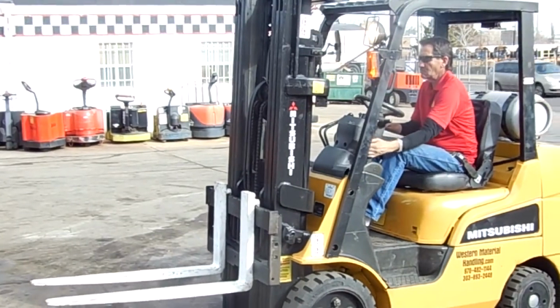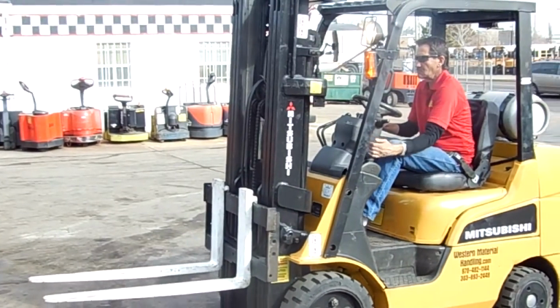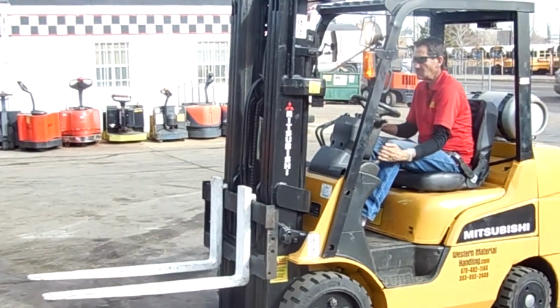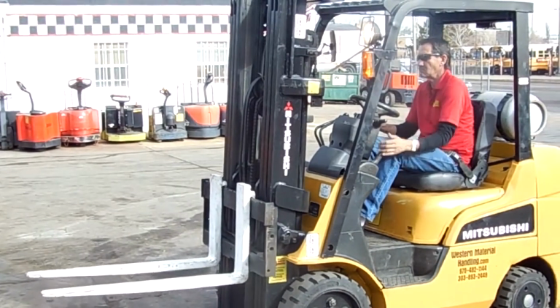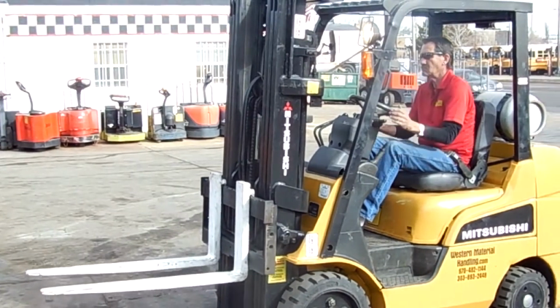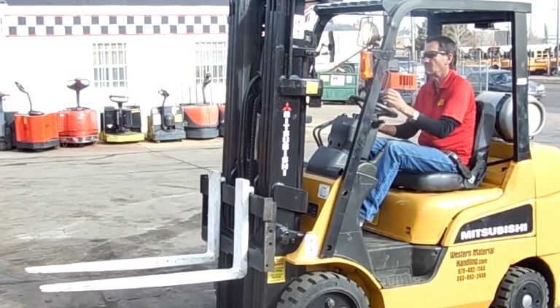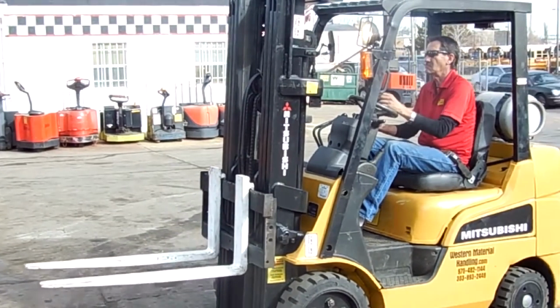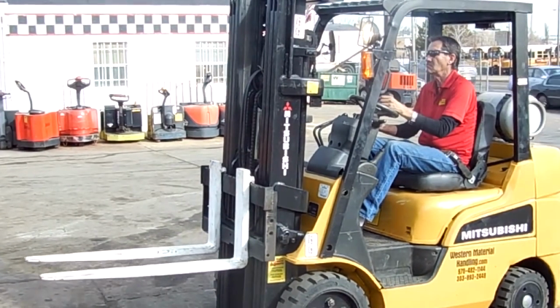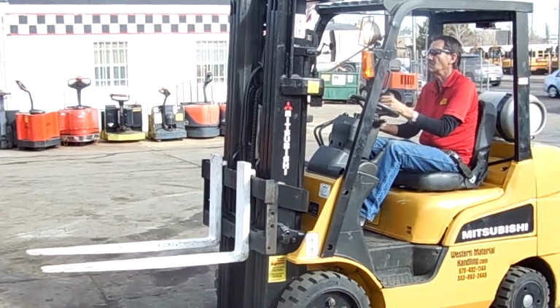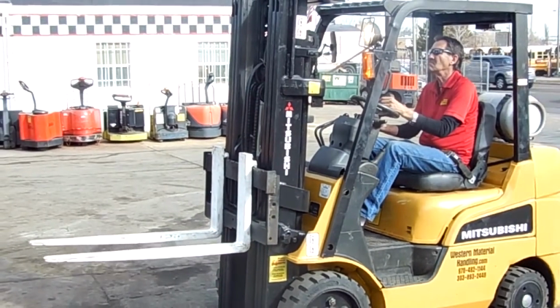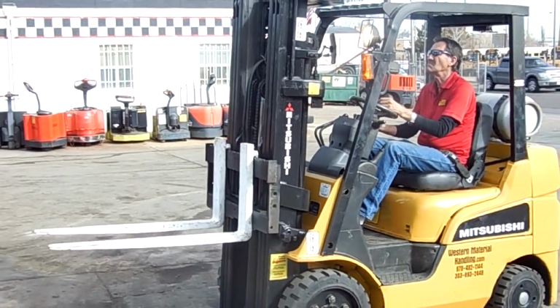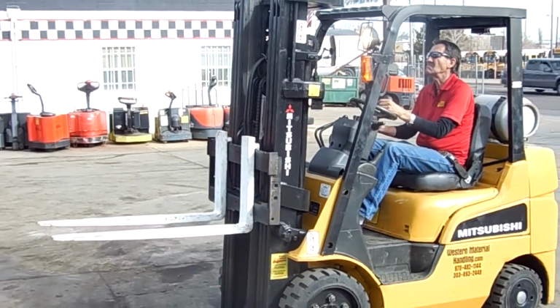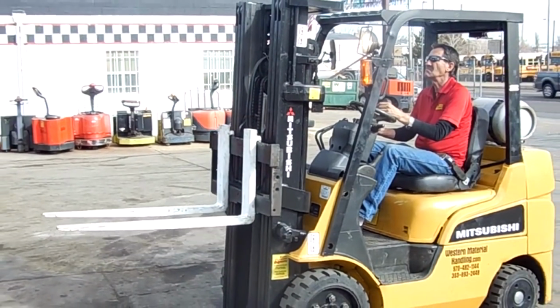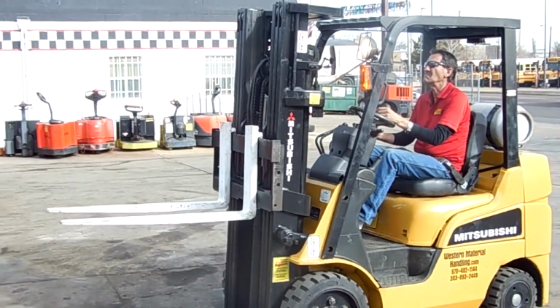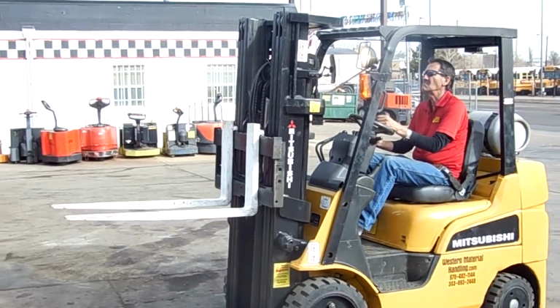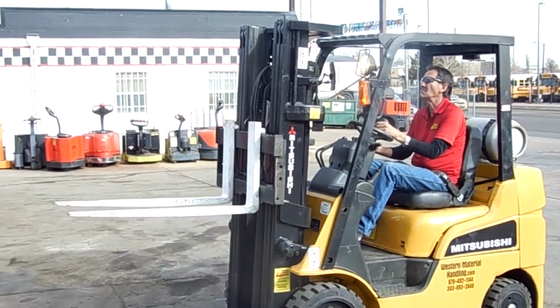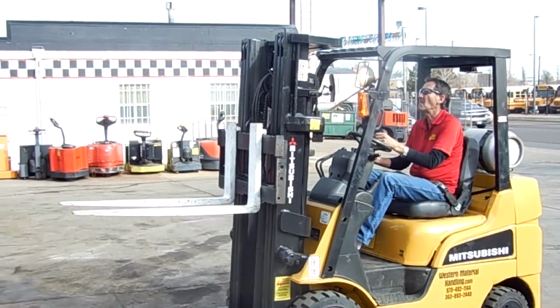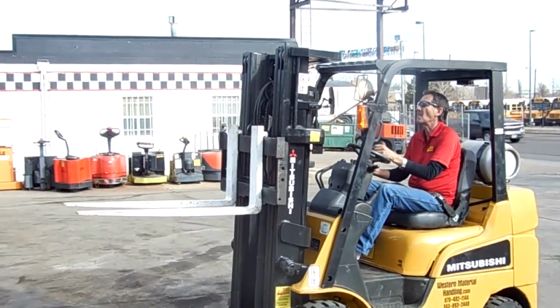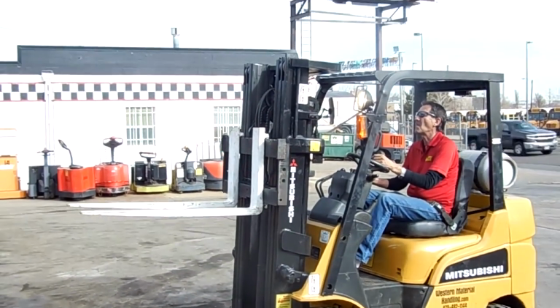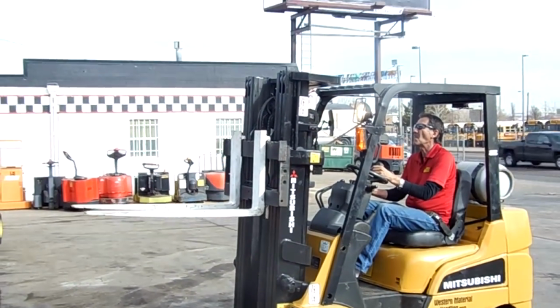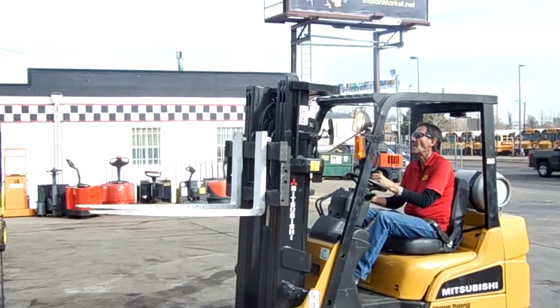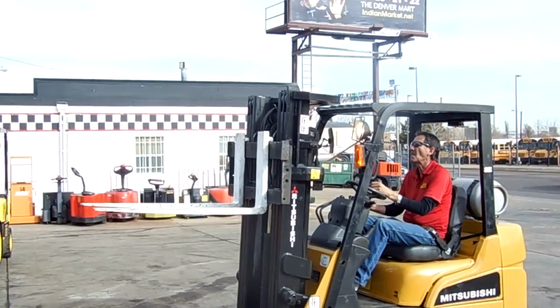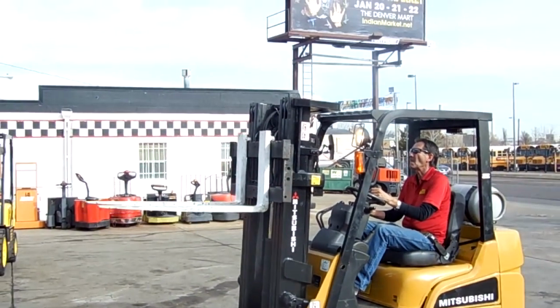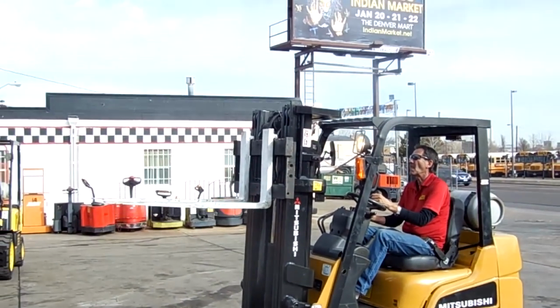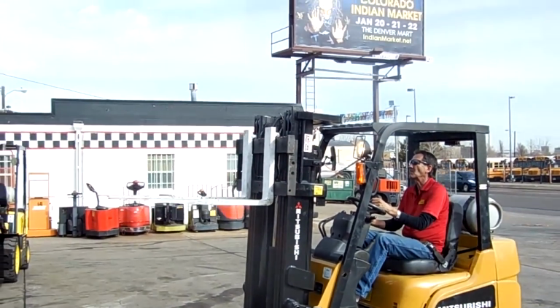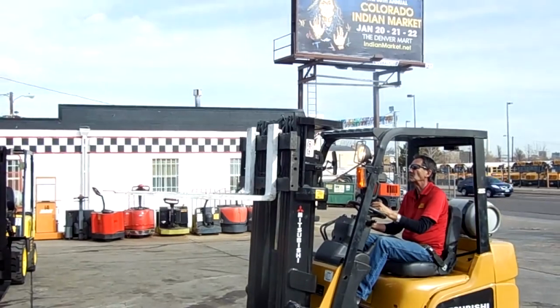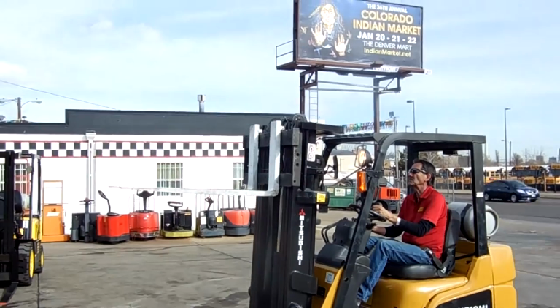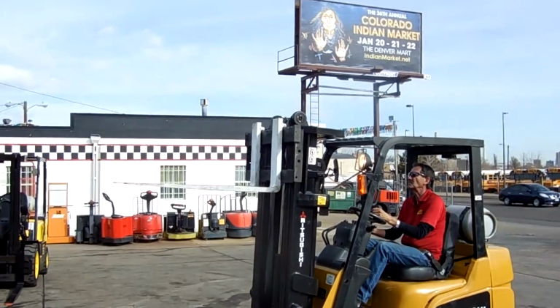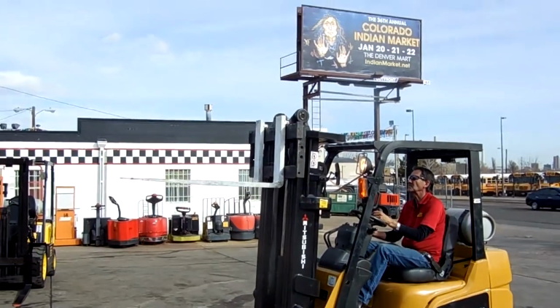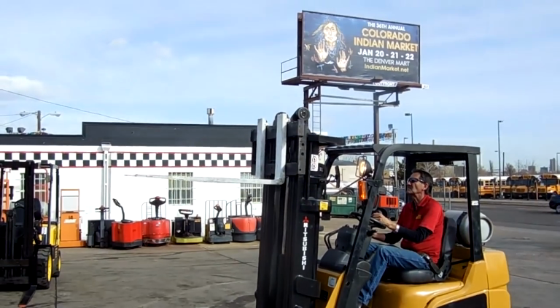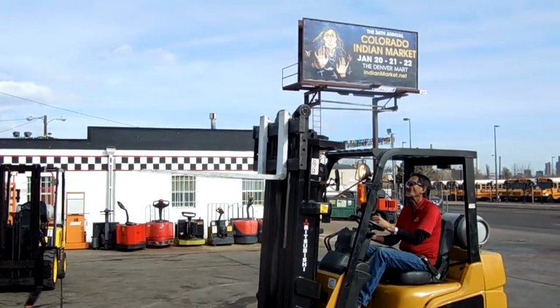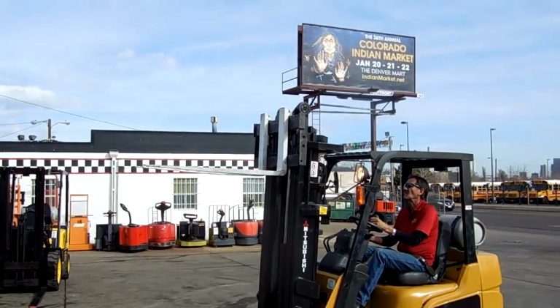Ladies and gentlemen, show us what 188 inches looks like — that's 15 feet 8 inches.